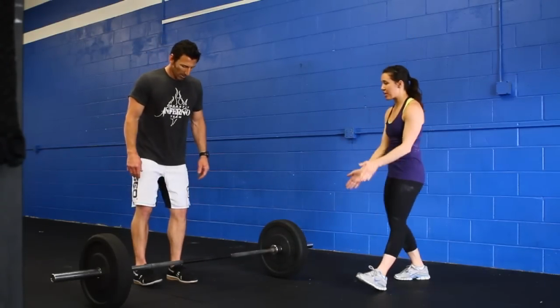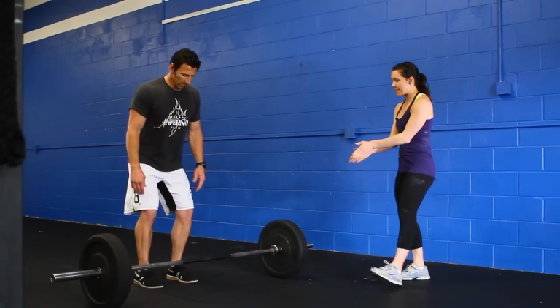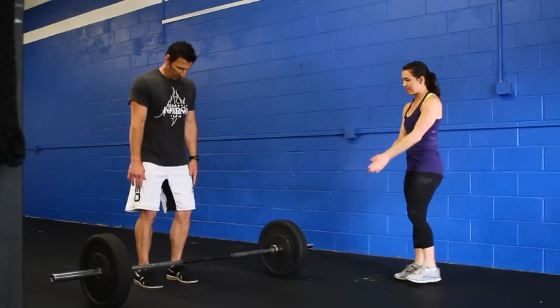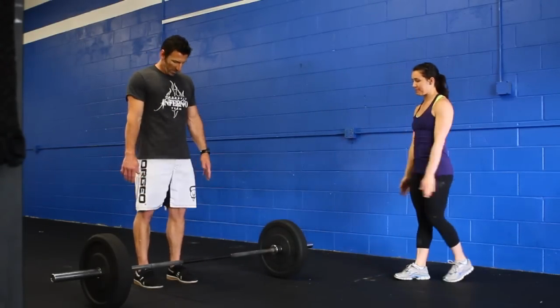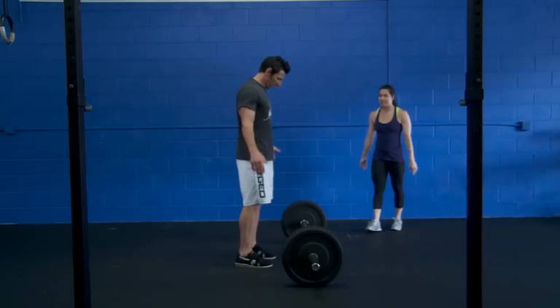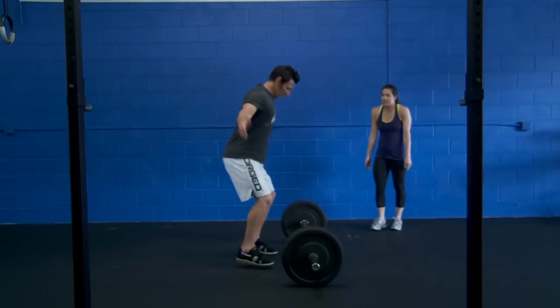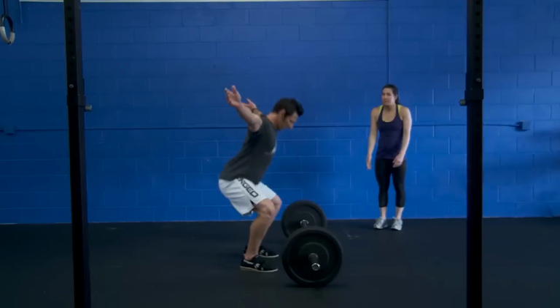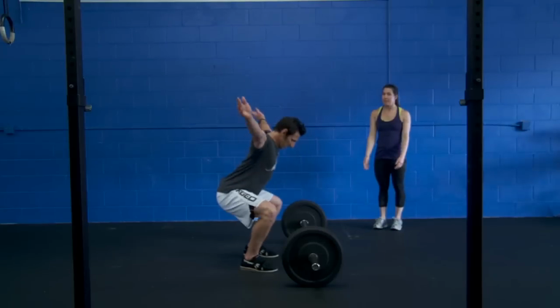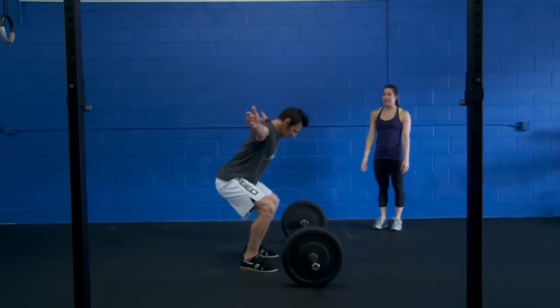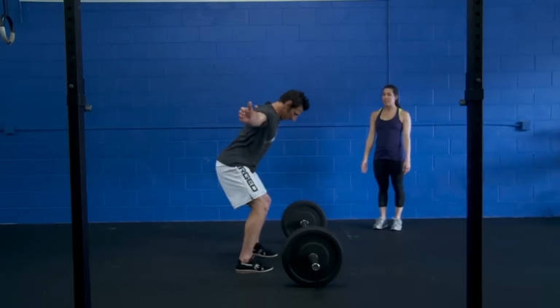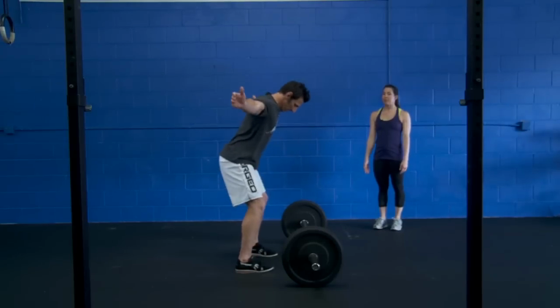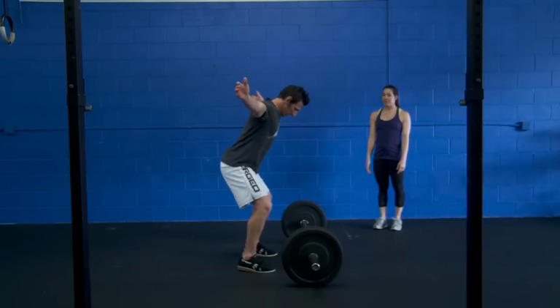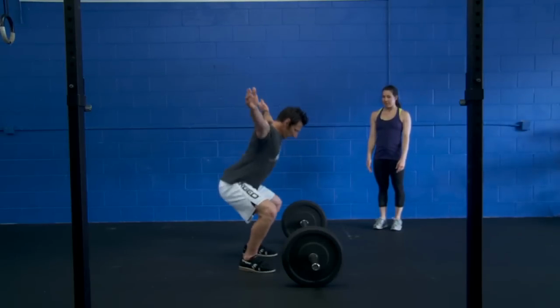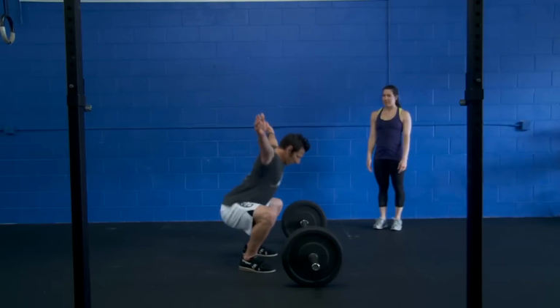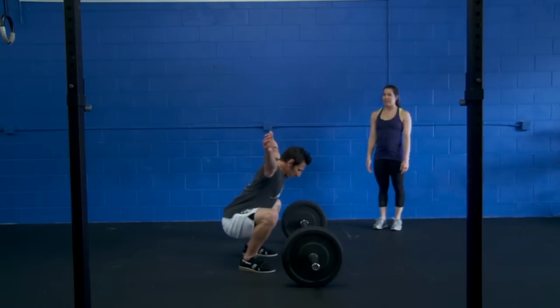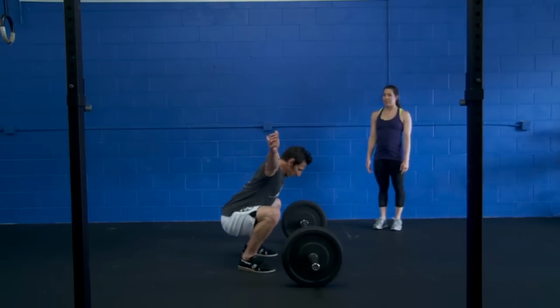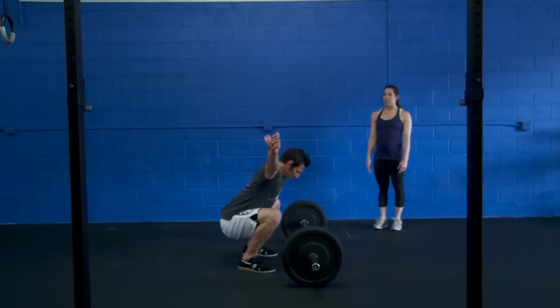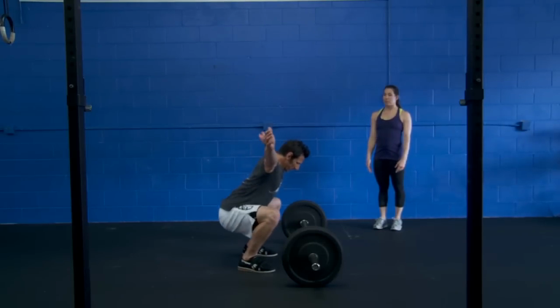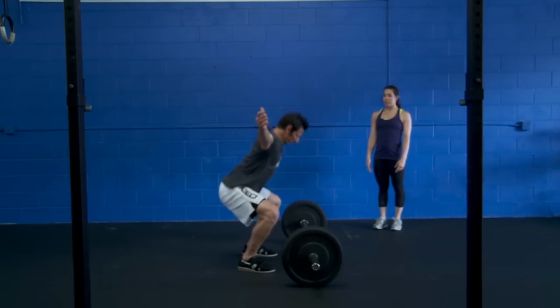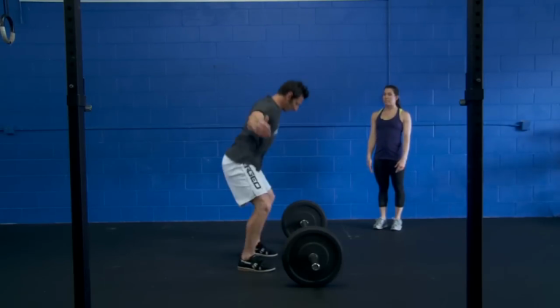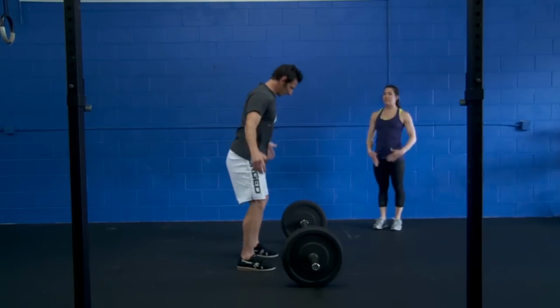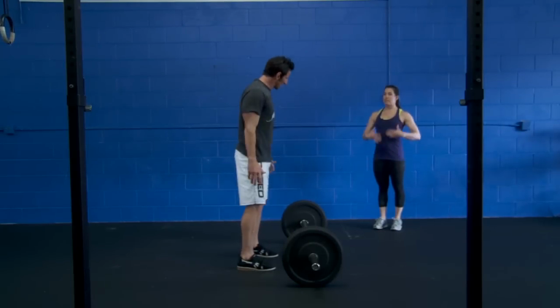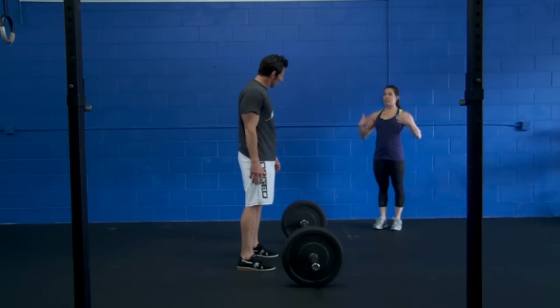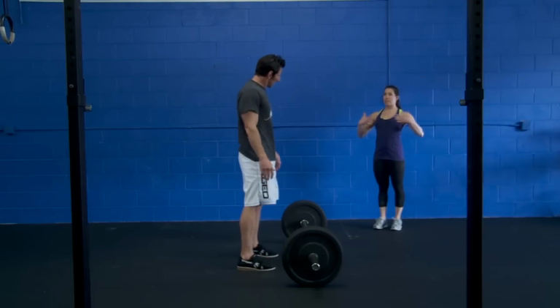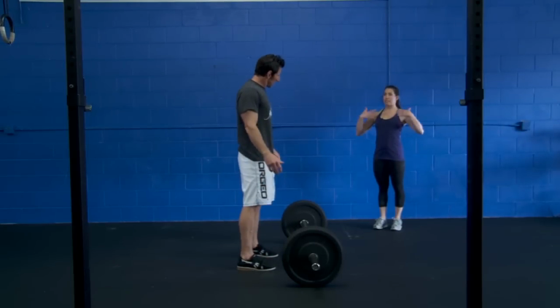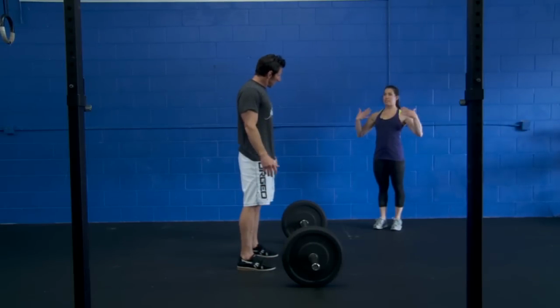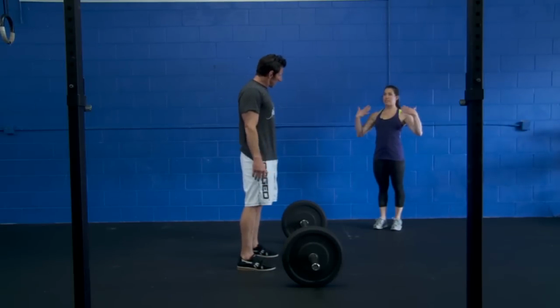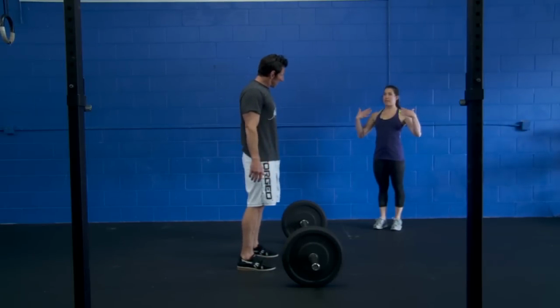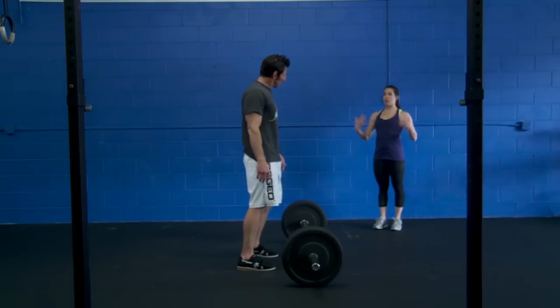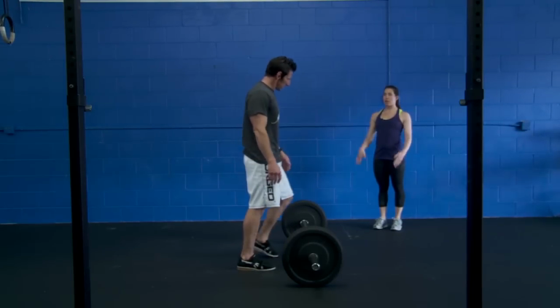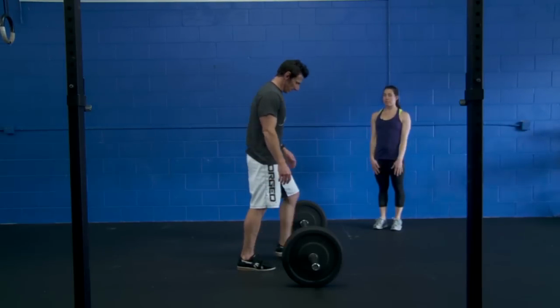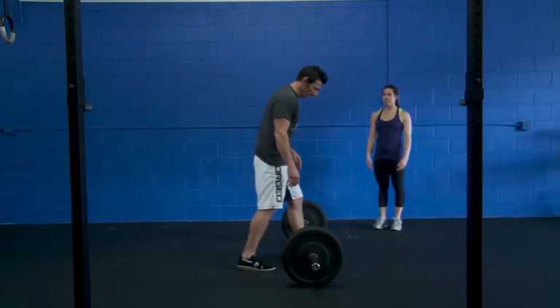Let's try. Go from here. Yep. Move those feet so that your chest can stay up tall.